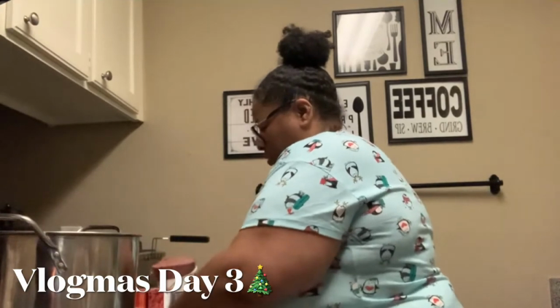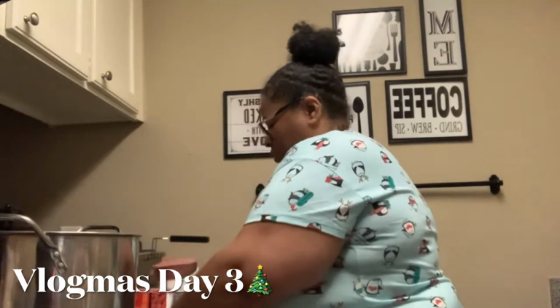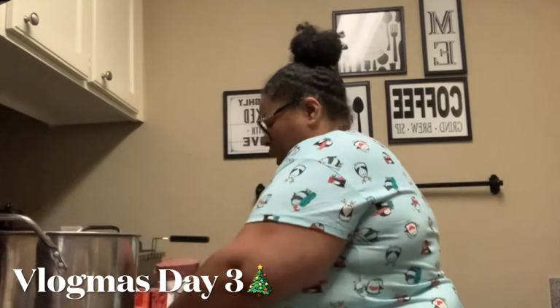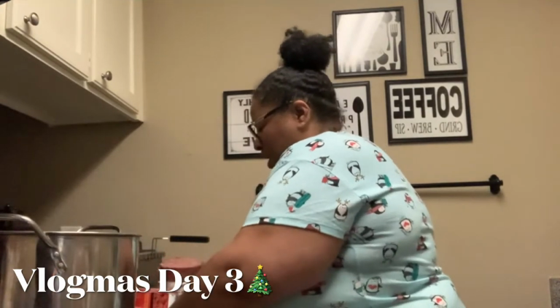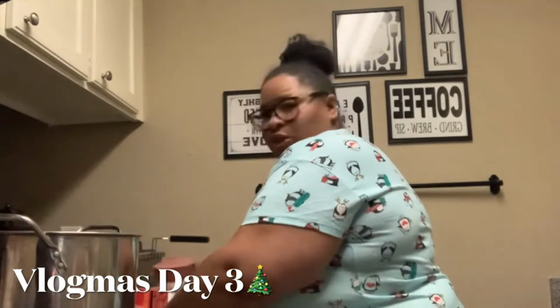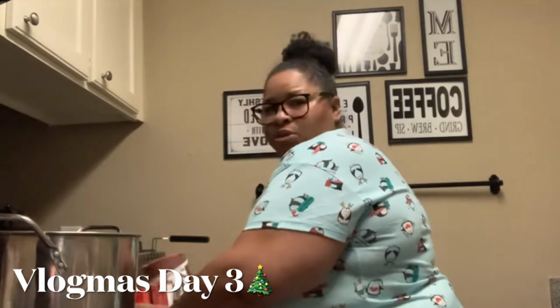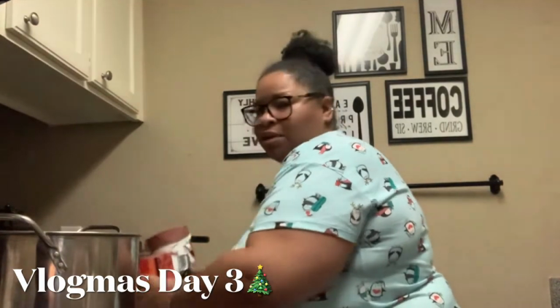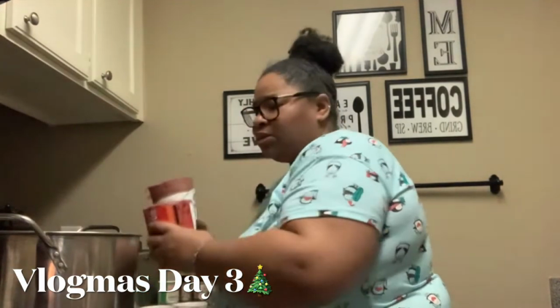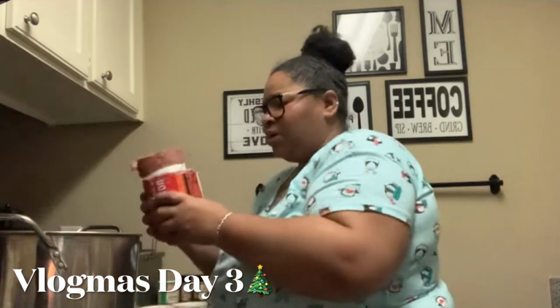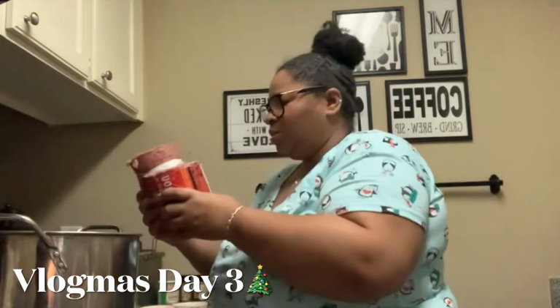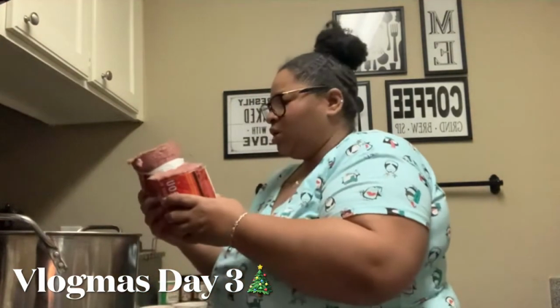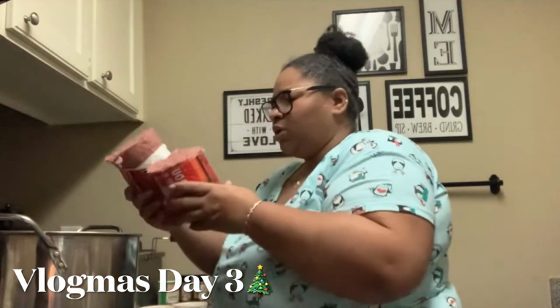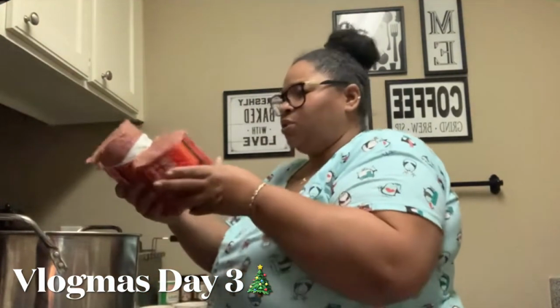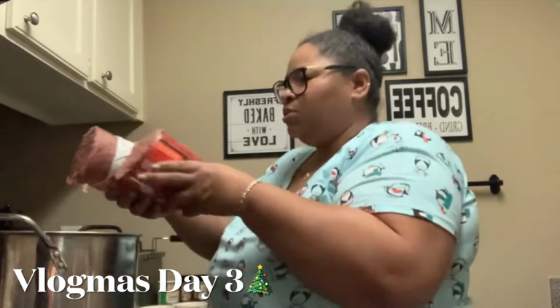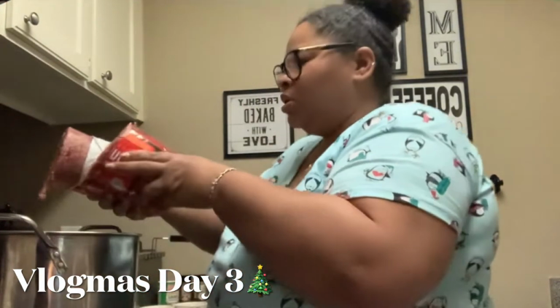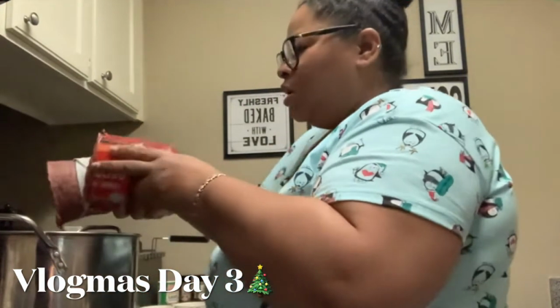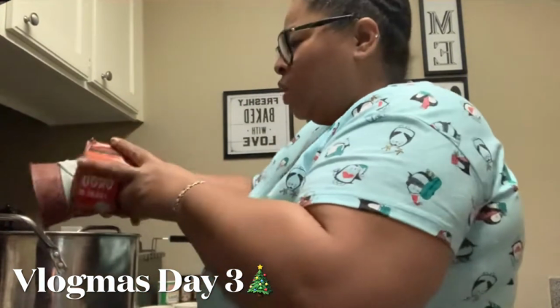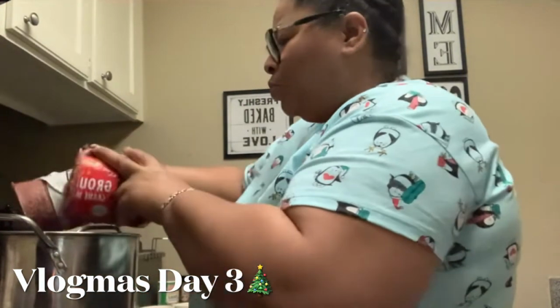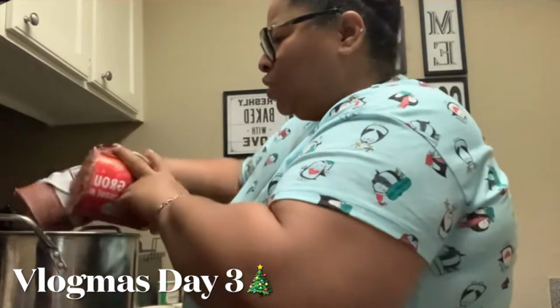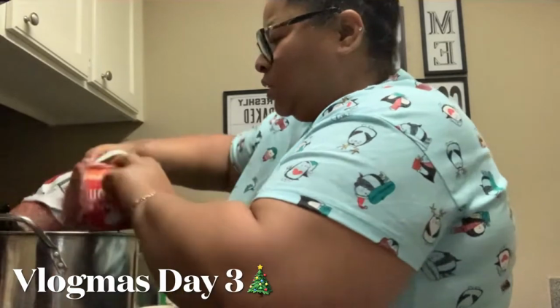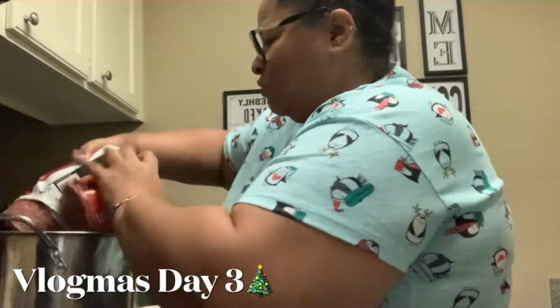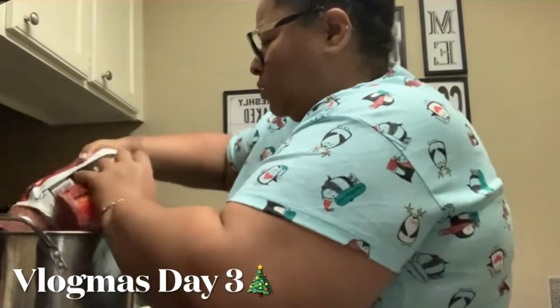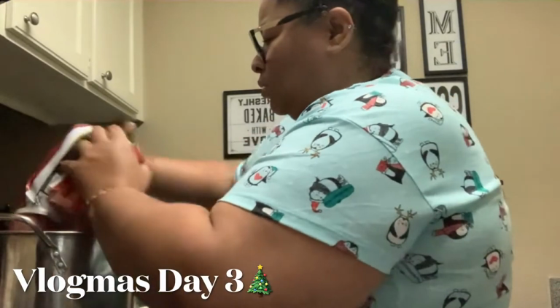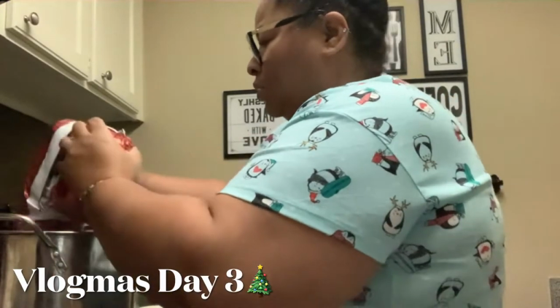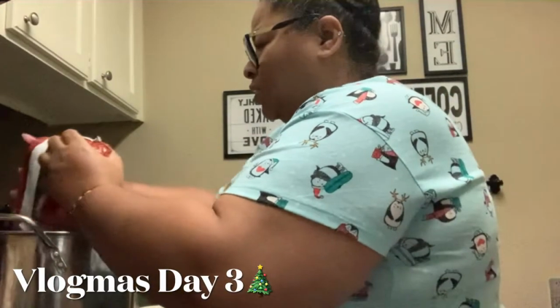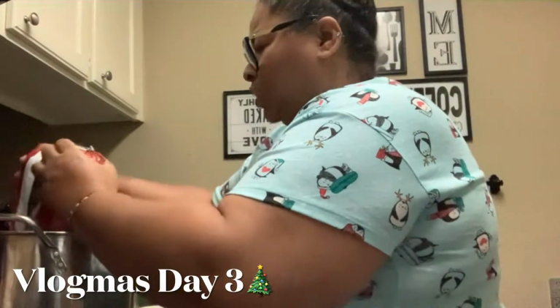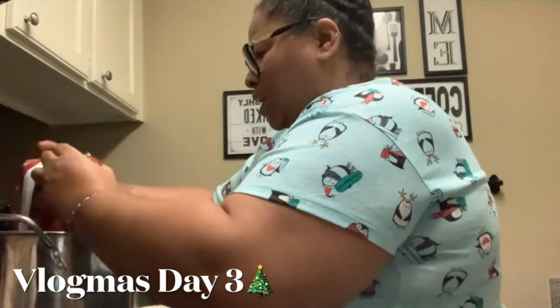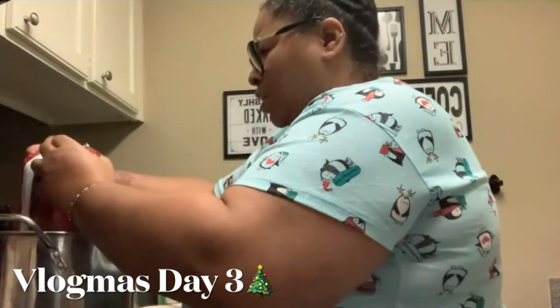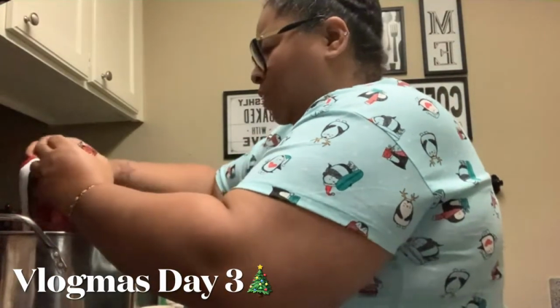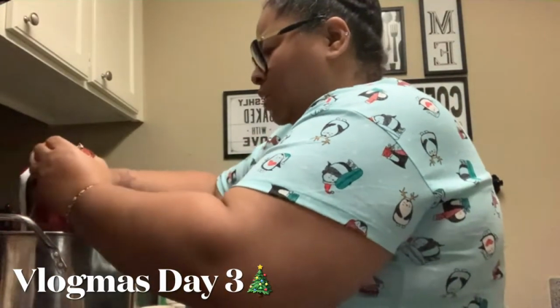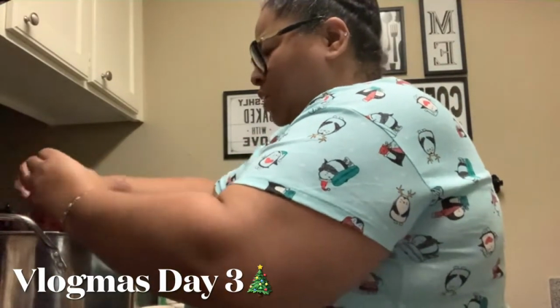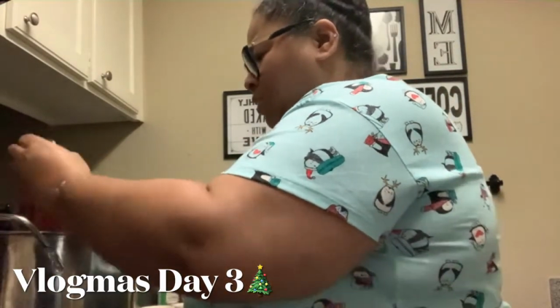I'm not gonna use all this meat, I'm only gonna use a portion of it. Oh, I should have had it already cut up.